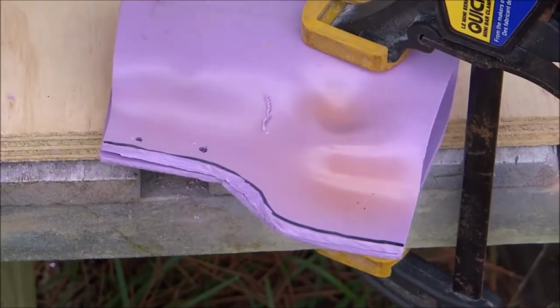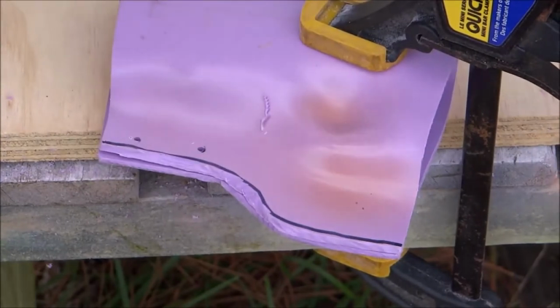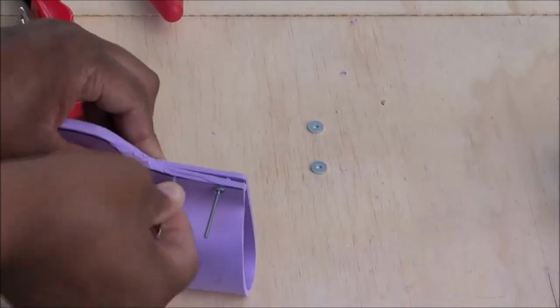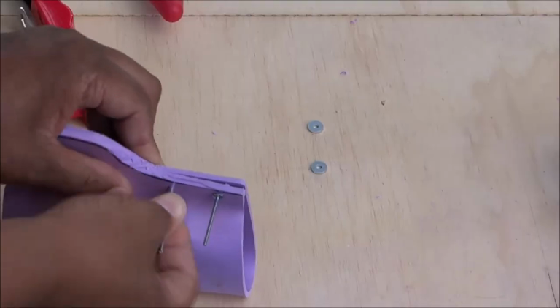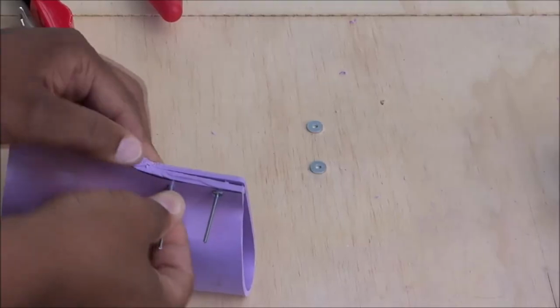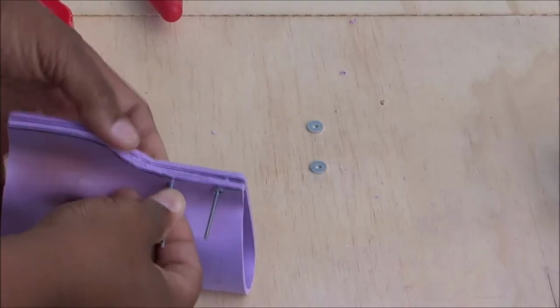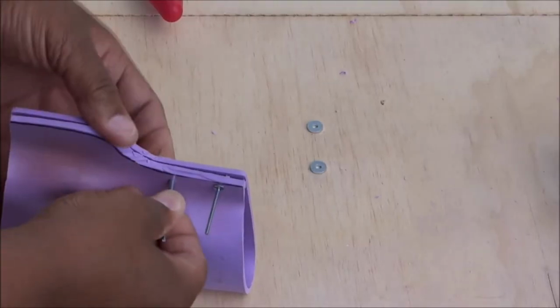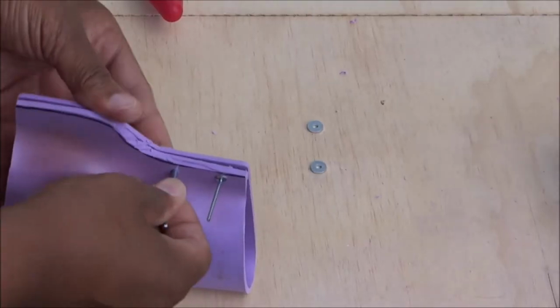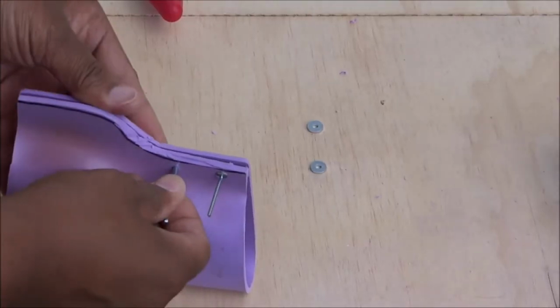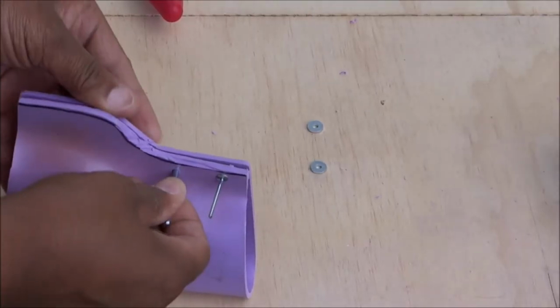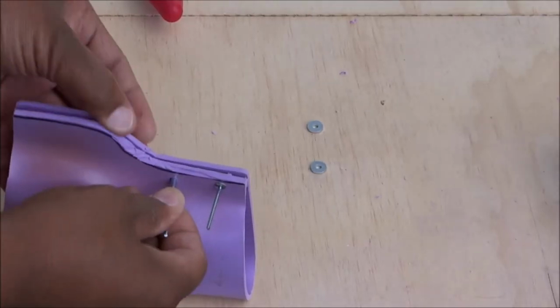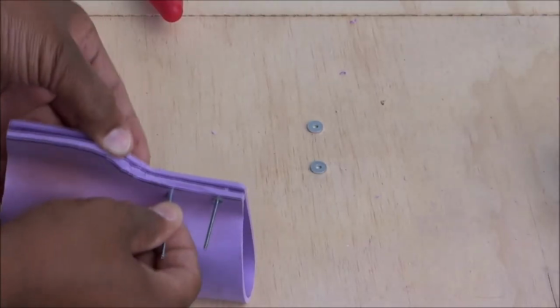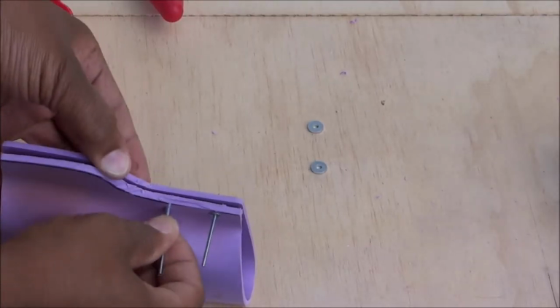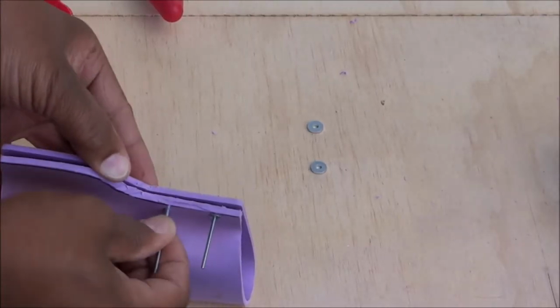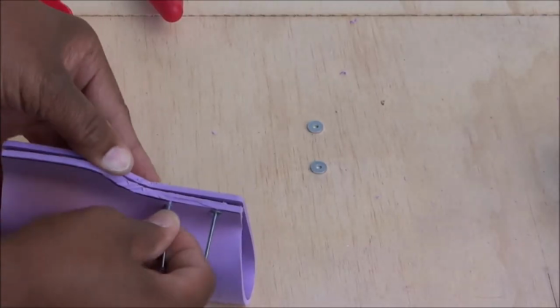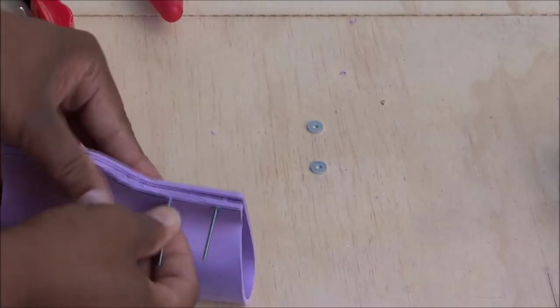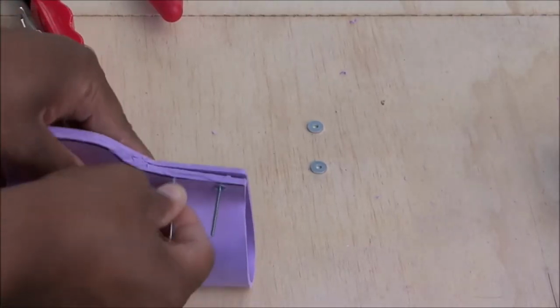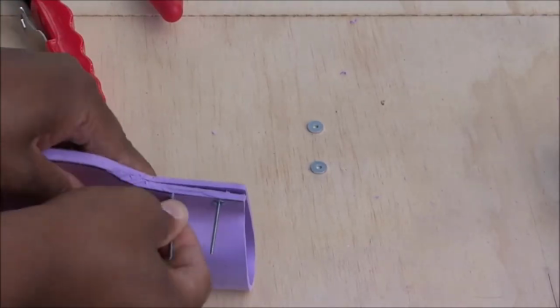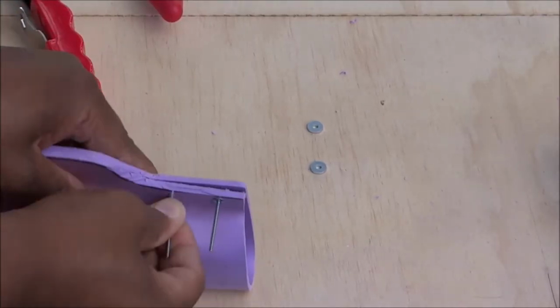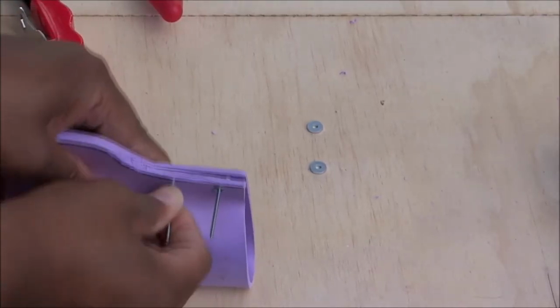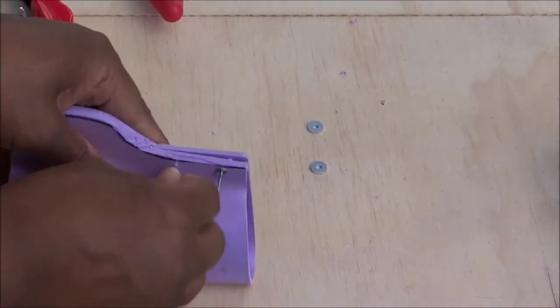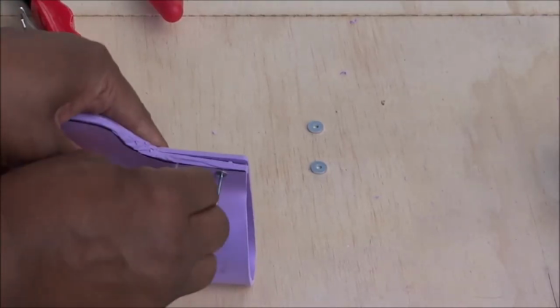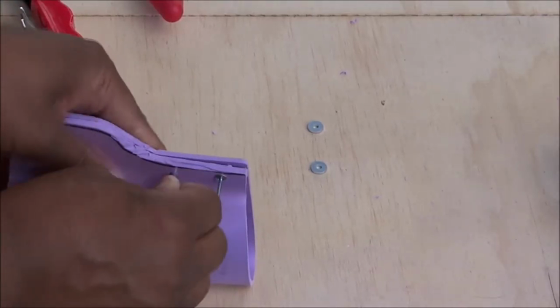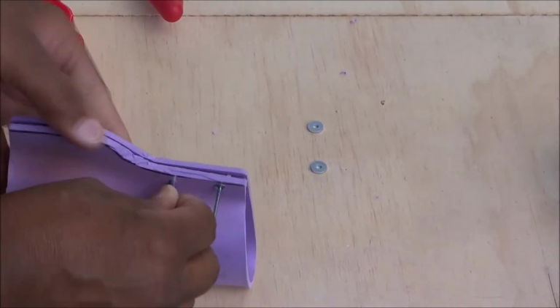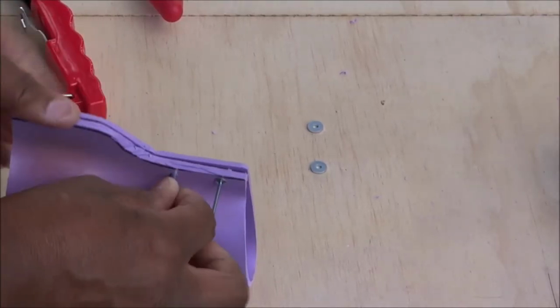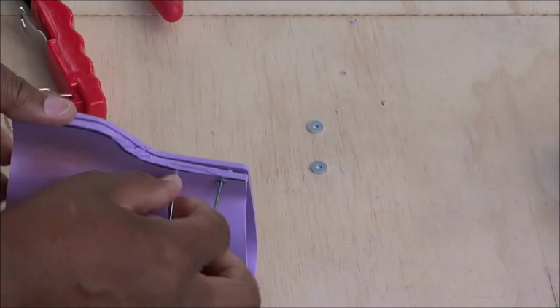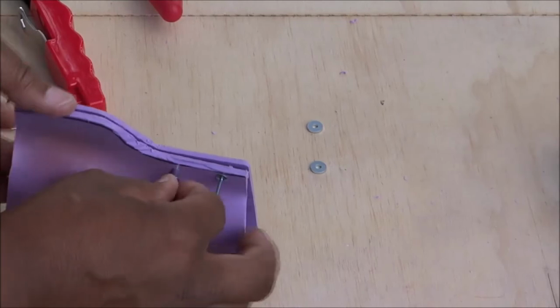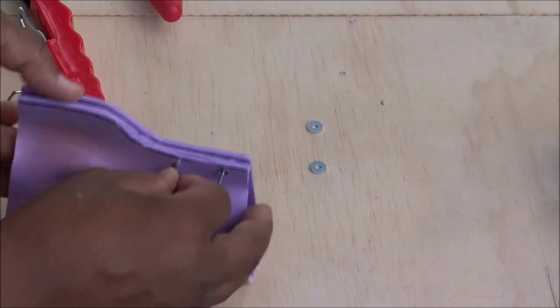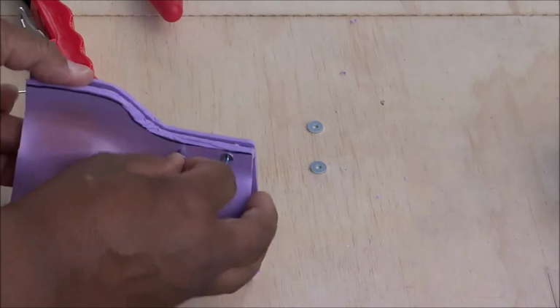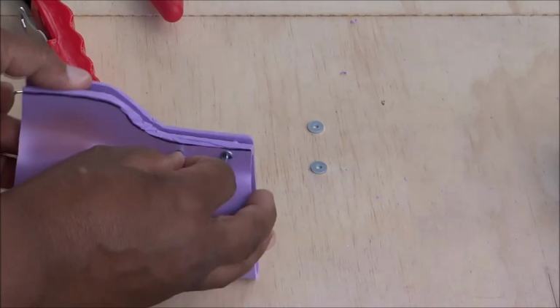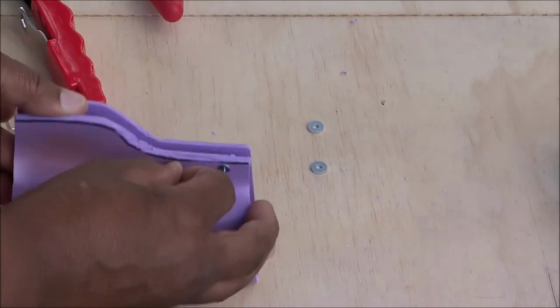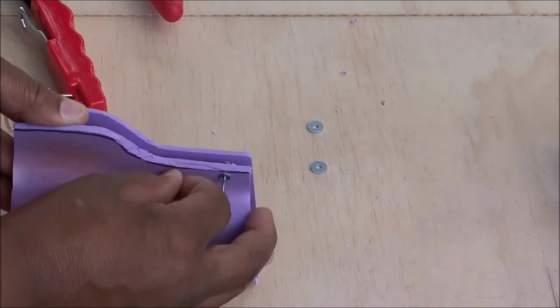I always use washers with rivets — it holds it on even better.